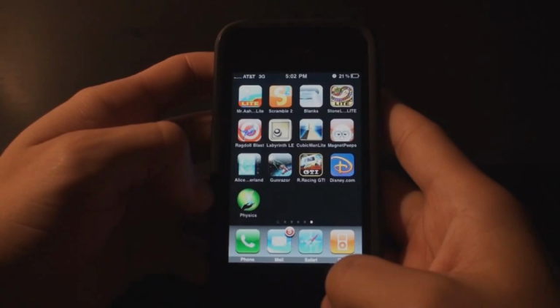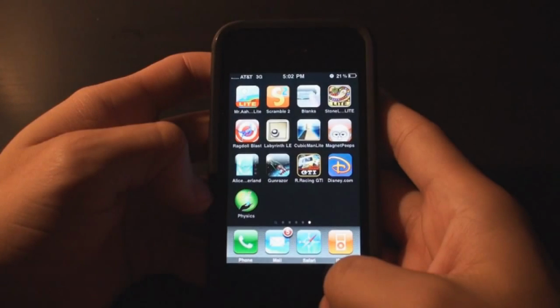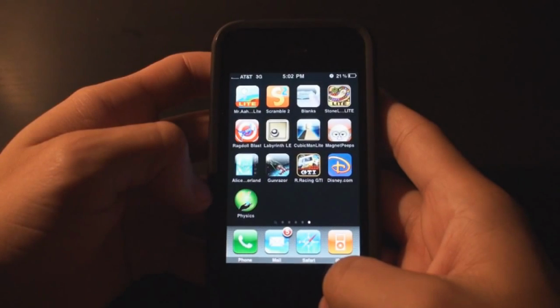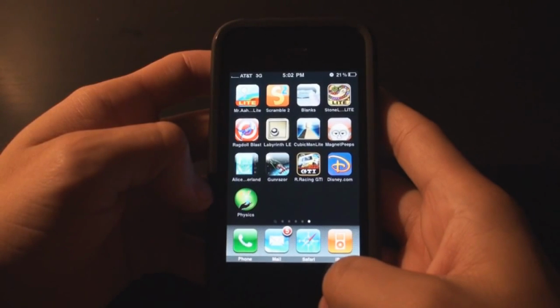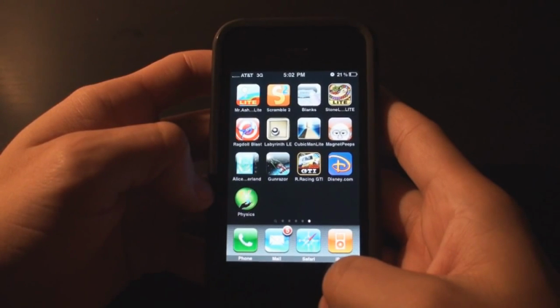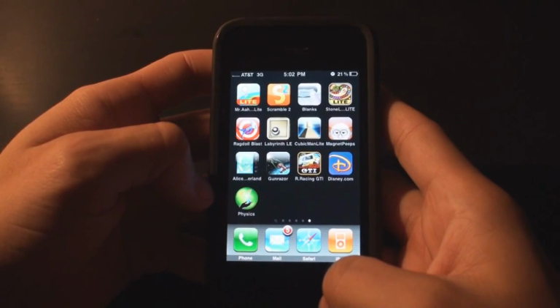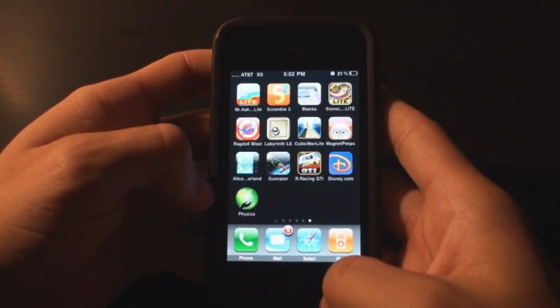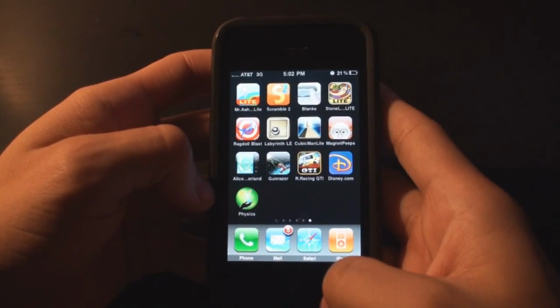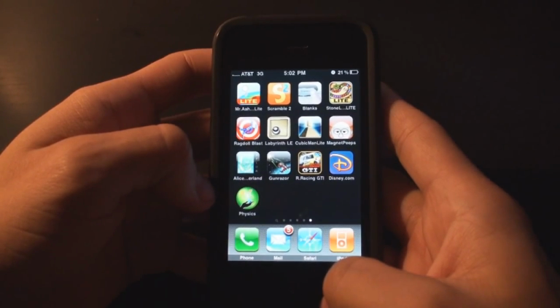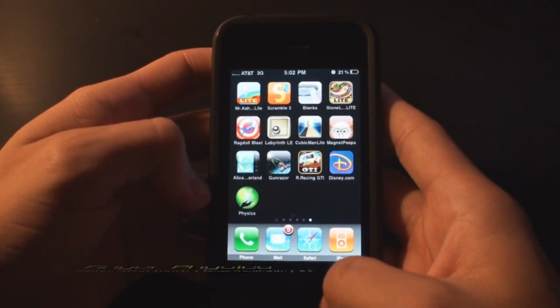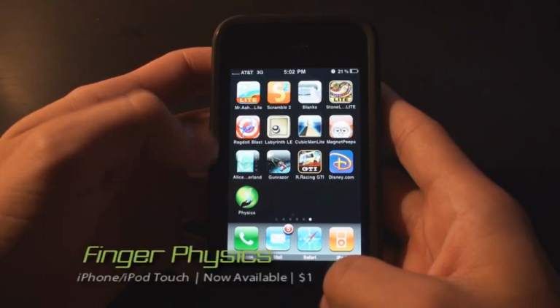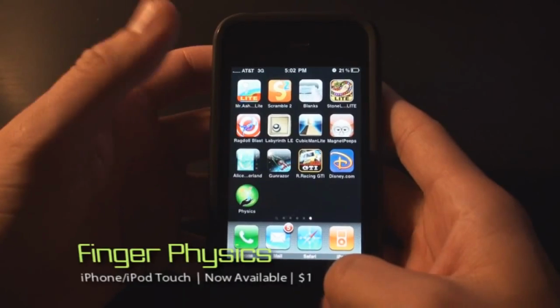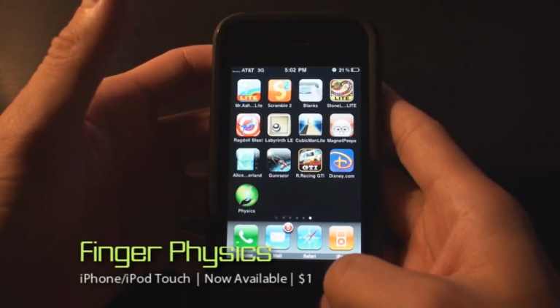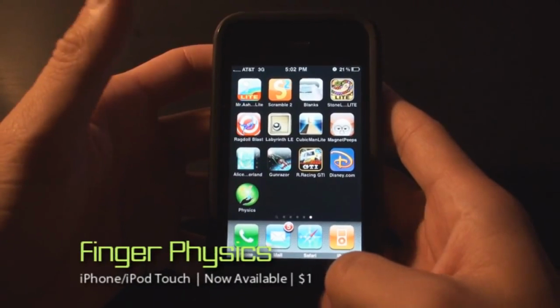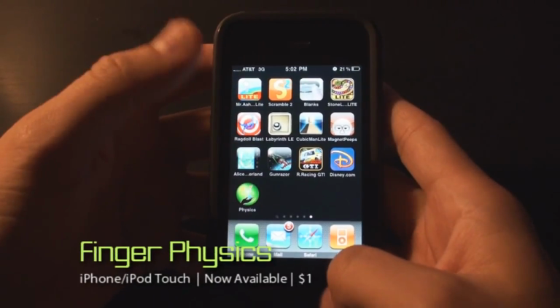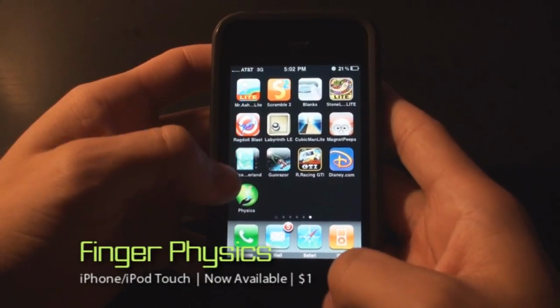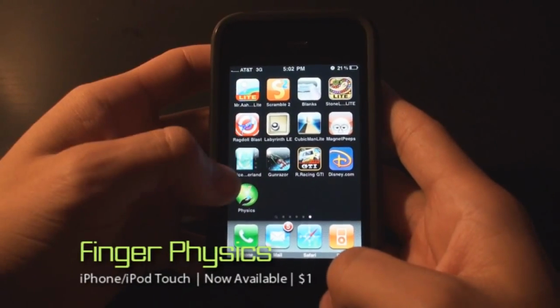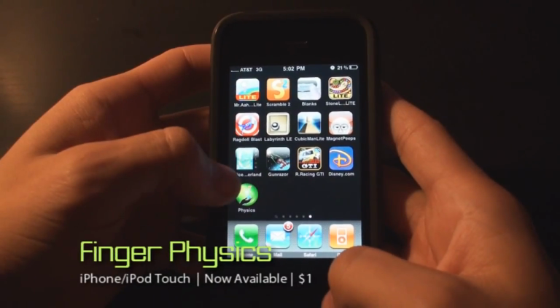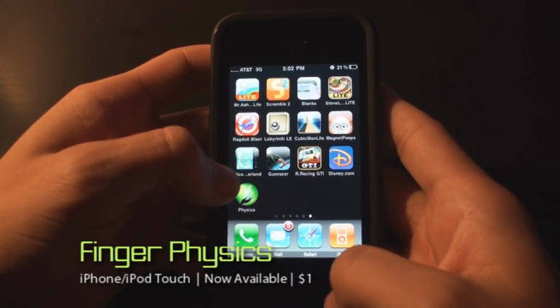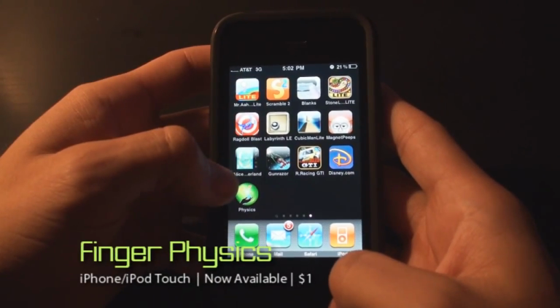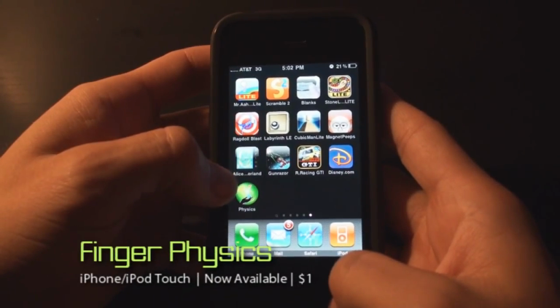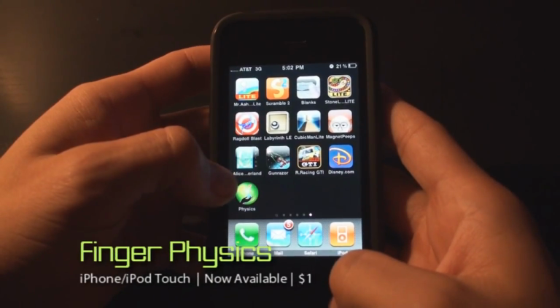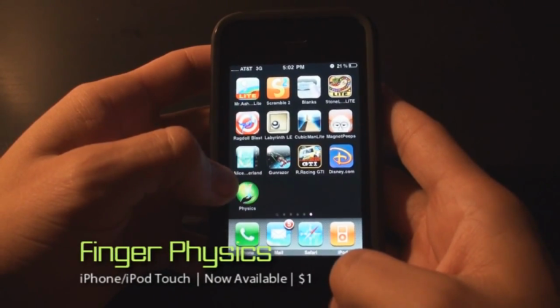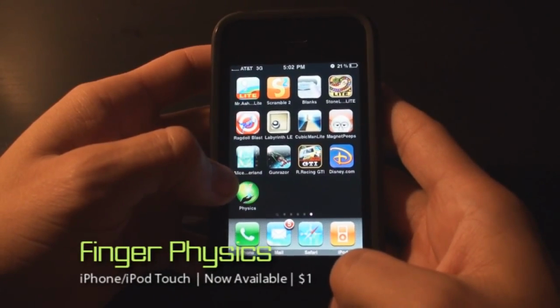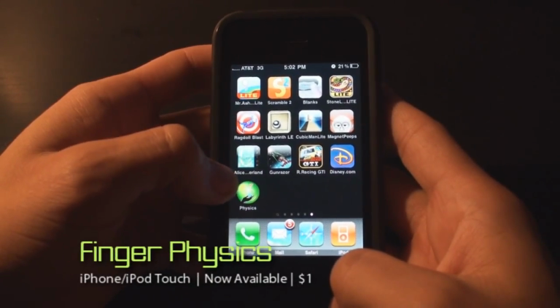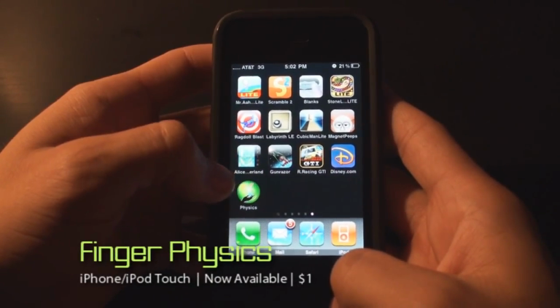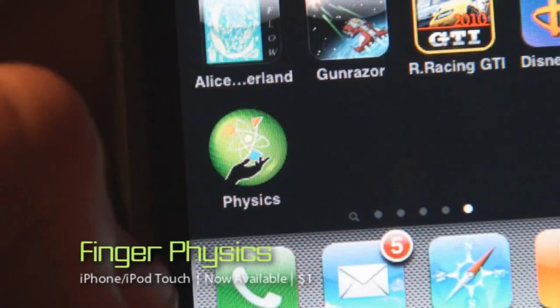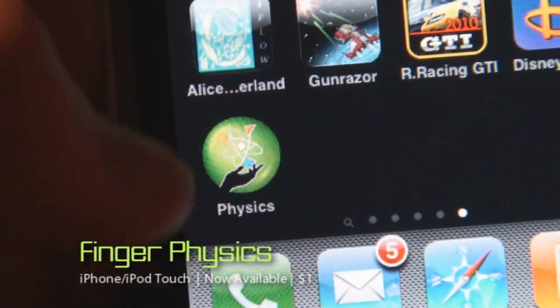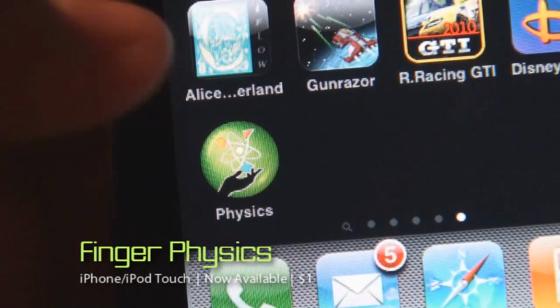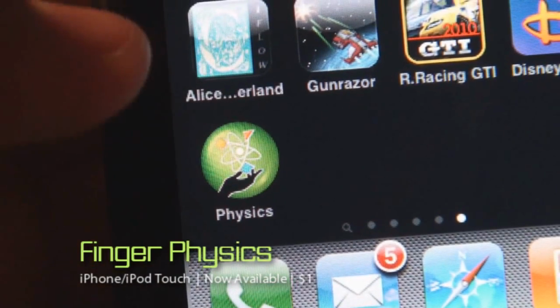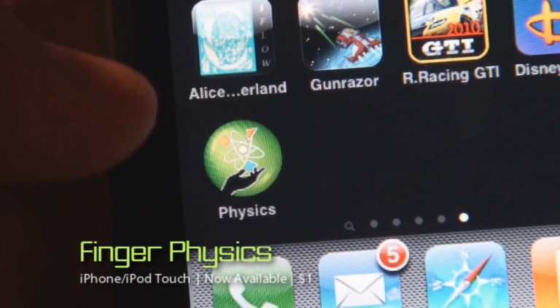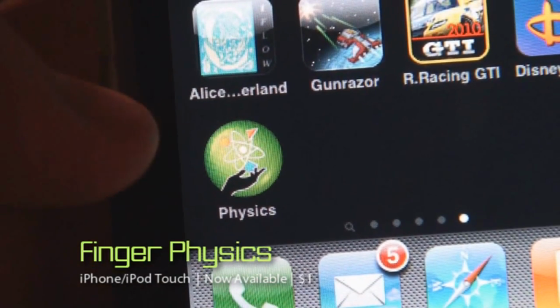Hey everybody, thanks for checking out Gizmo. Today we're going to do an app review of Finger Physics.